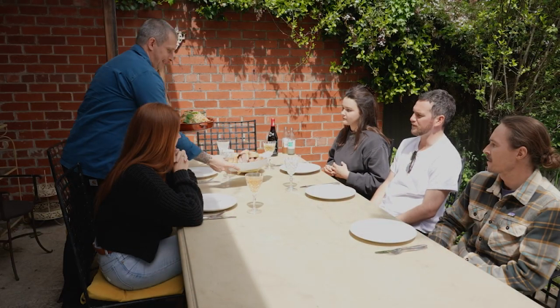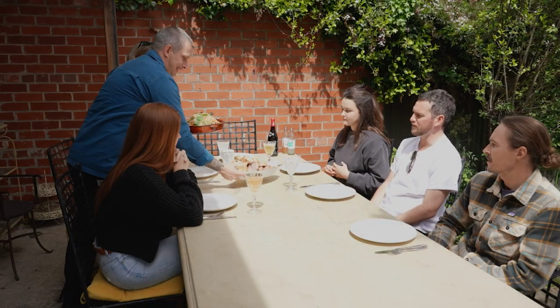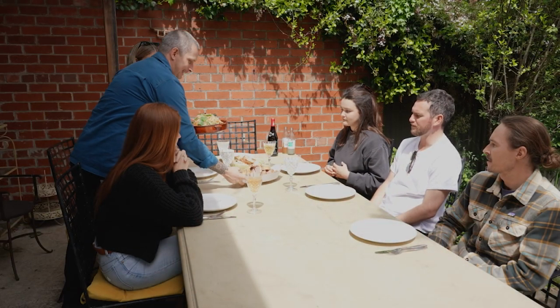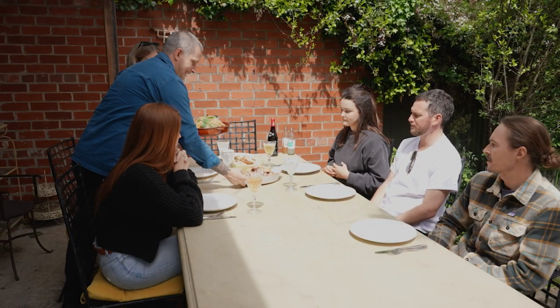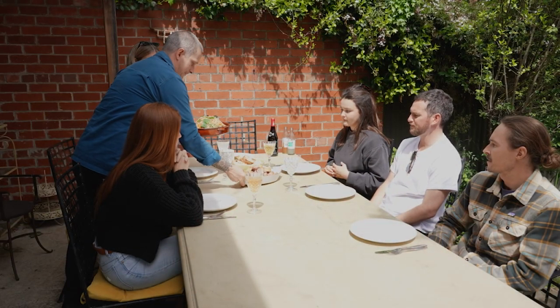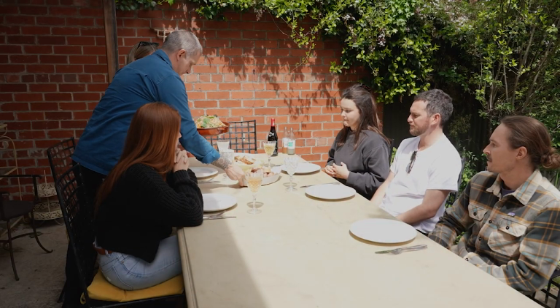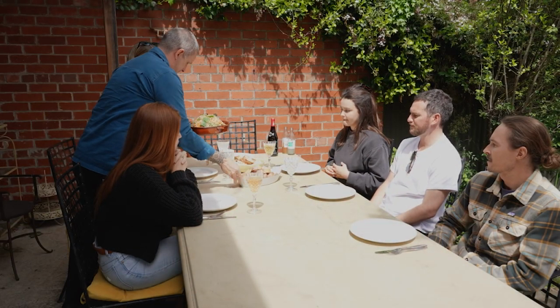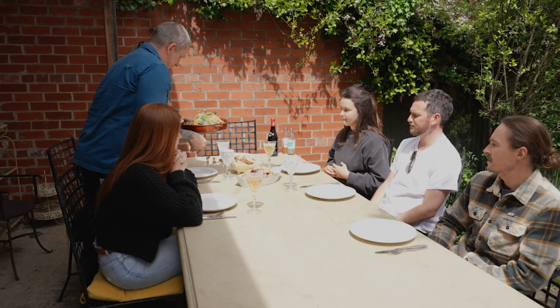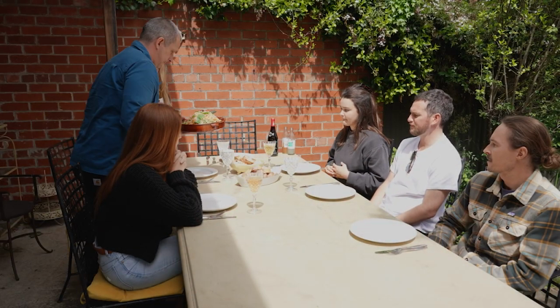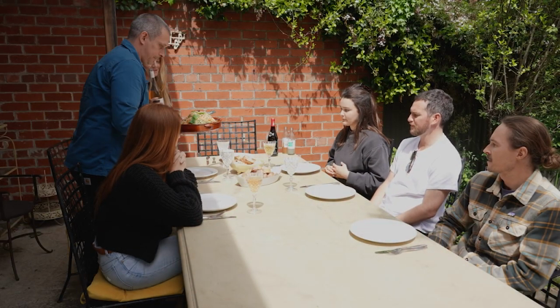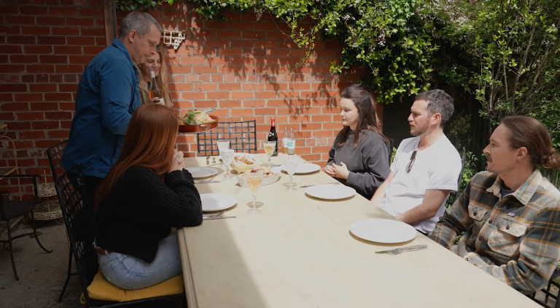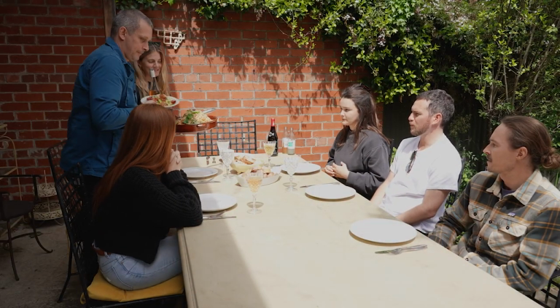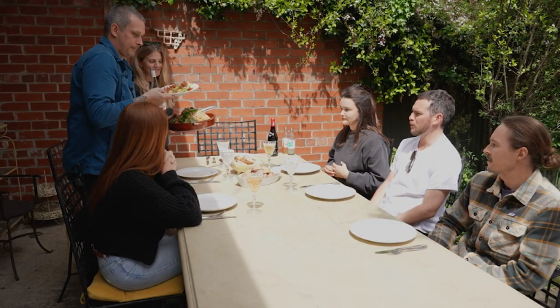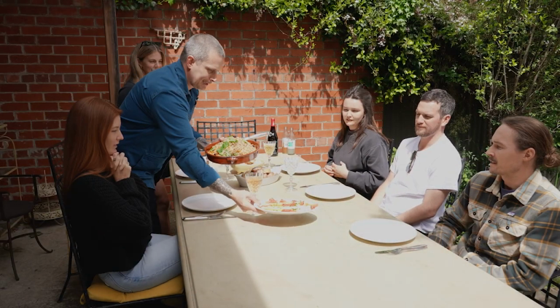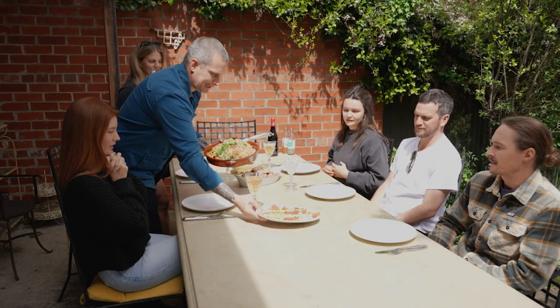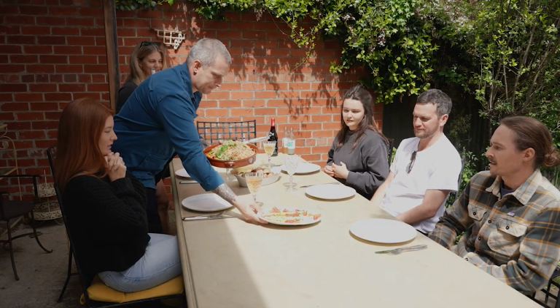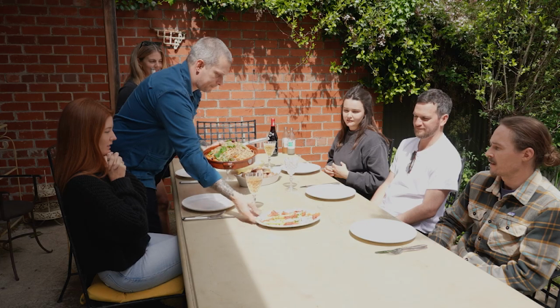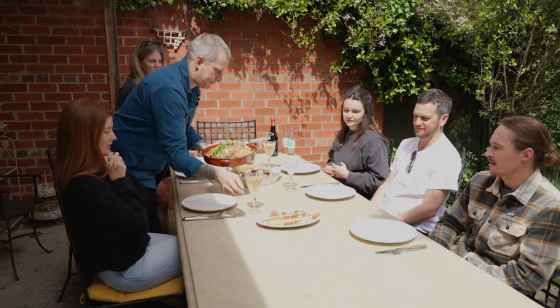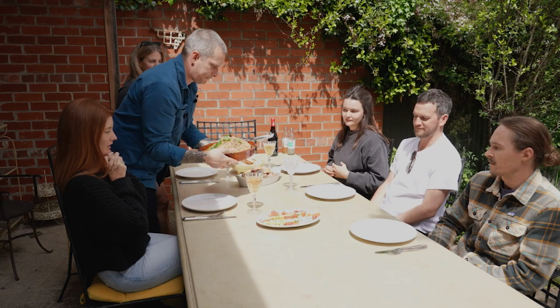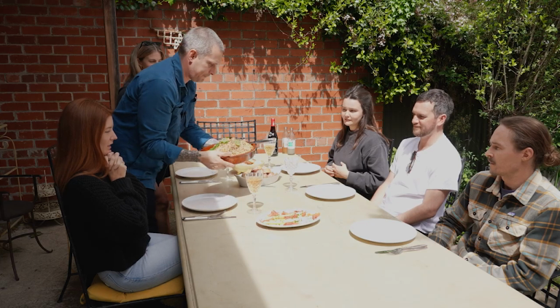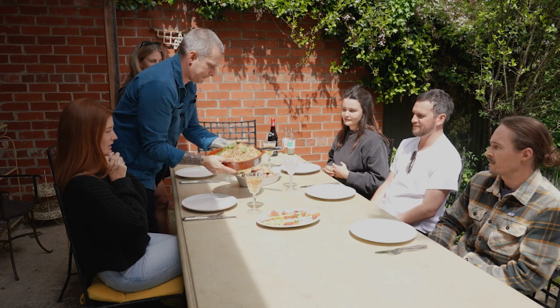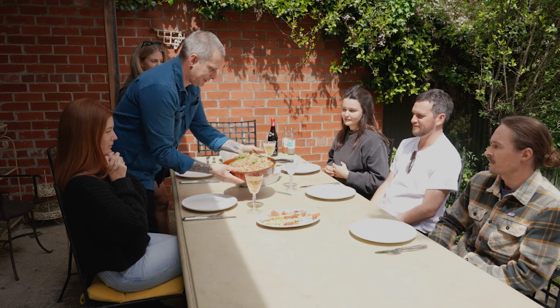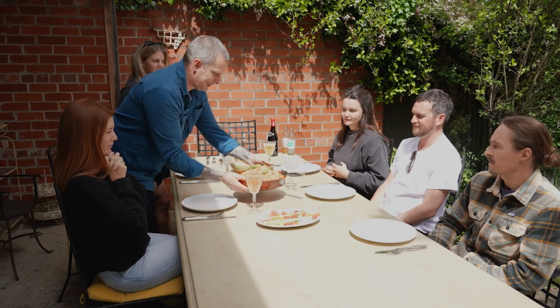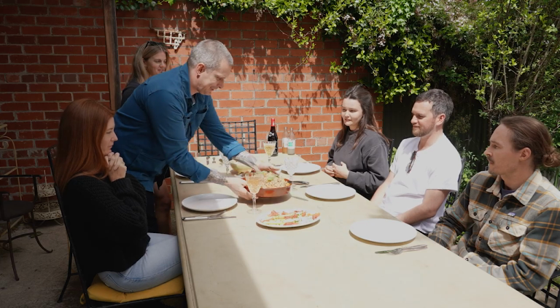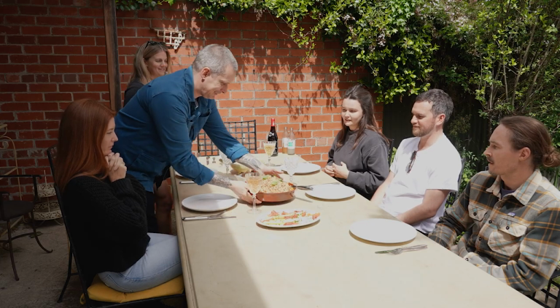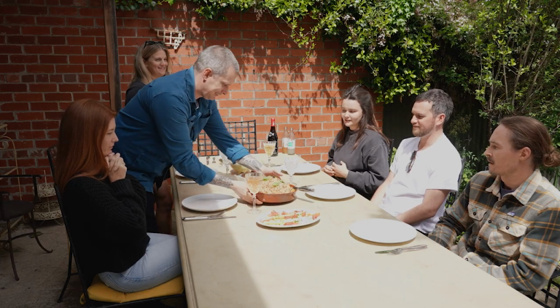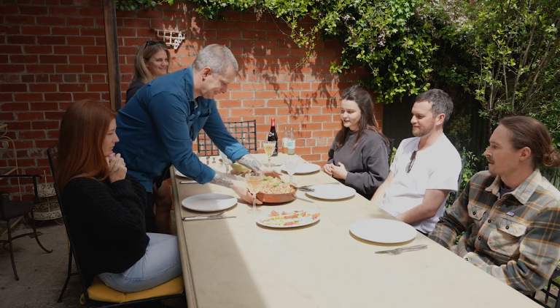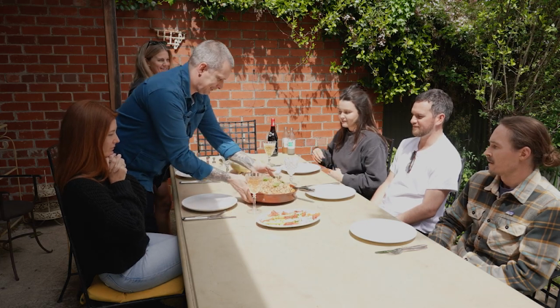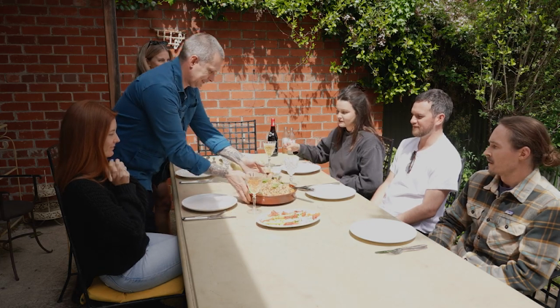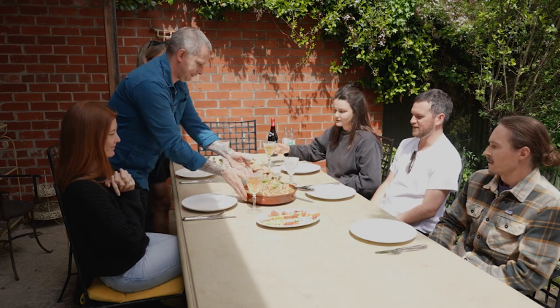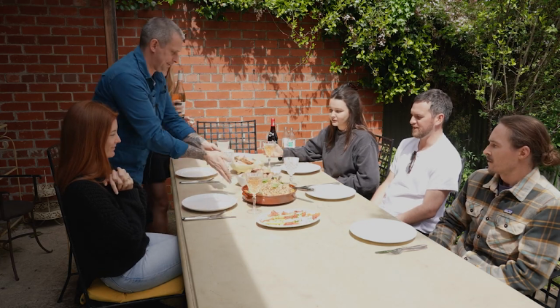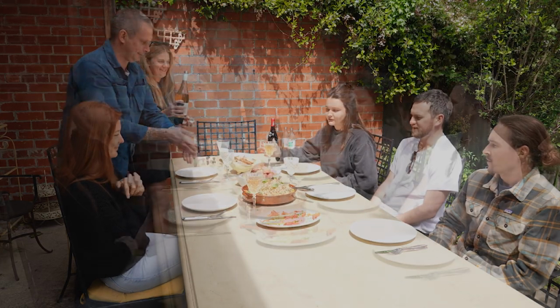It was good. Thank you, Chef. Thanks, Chef. It was so good.